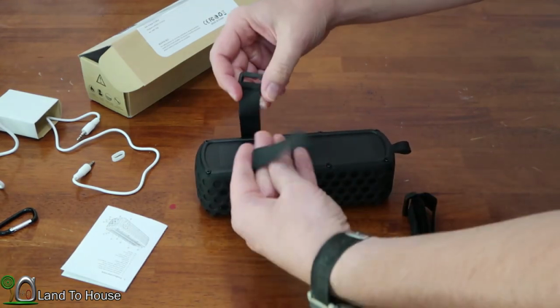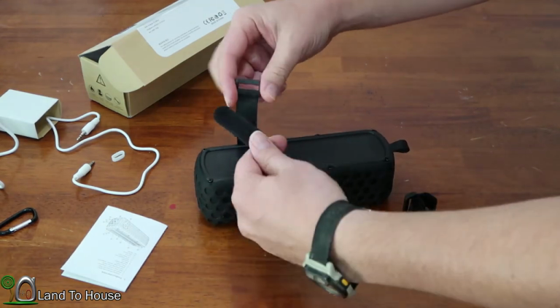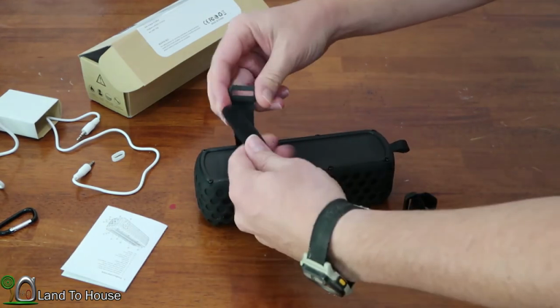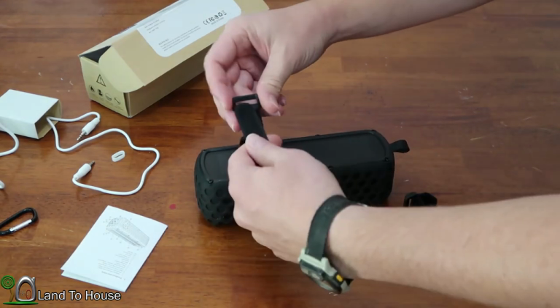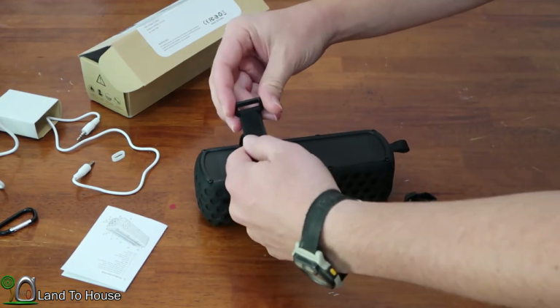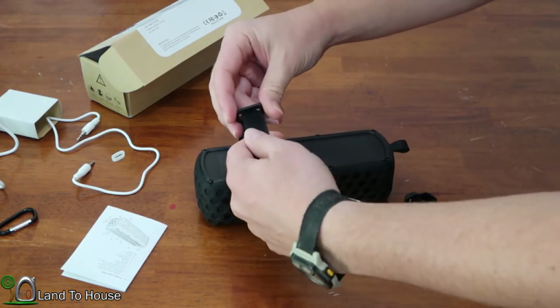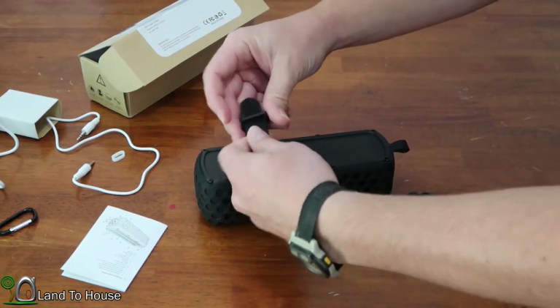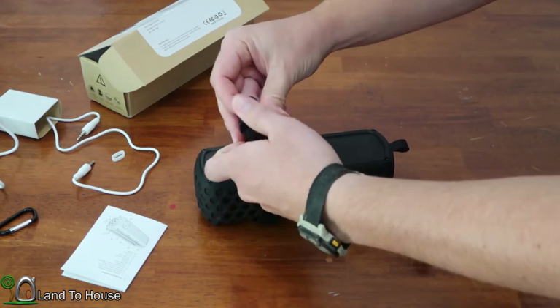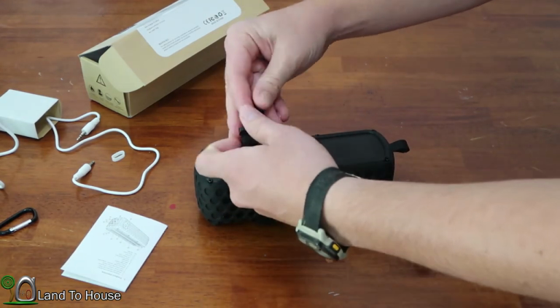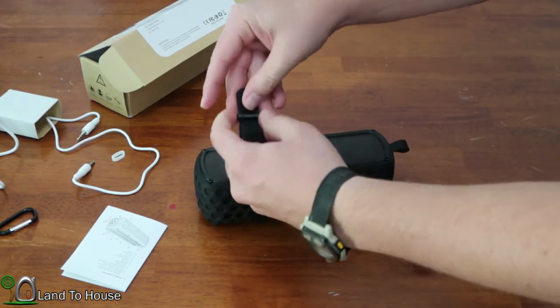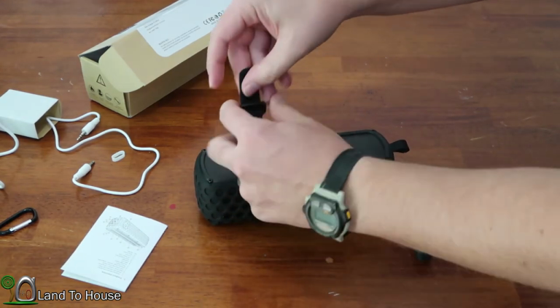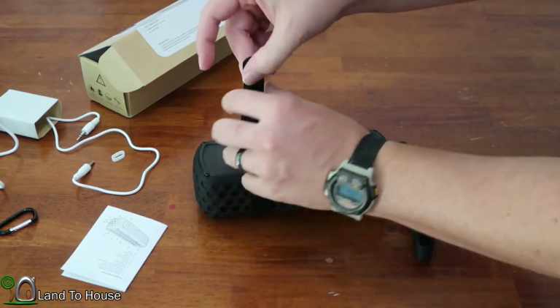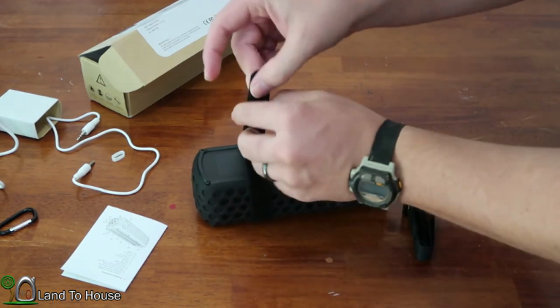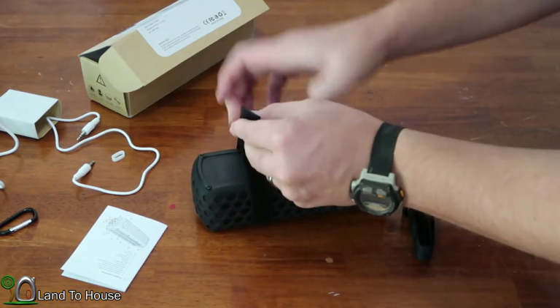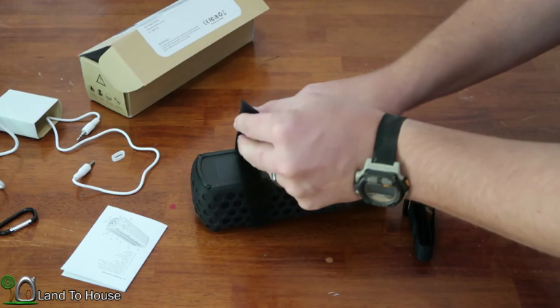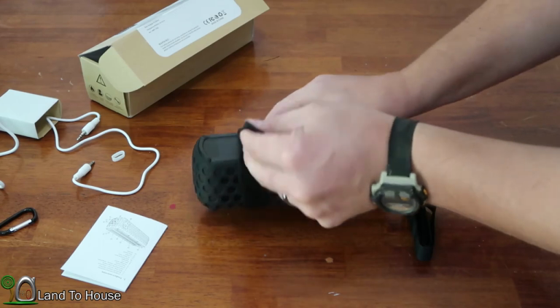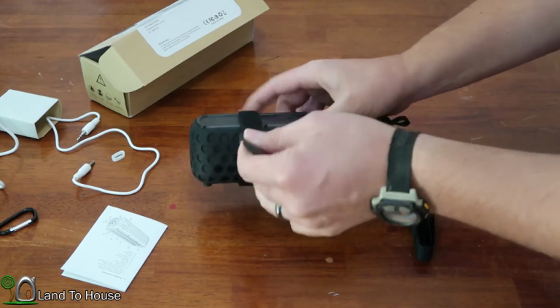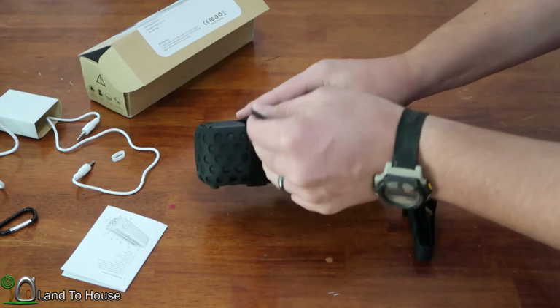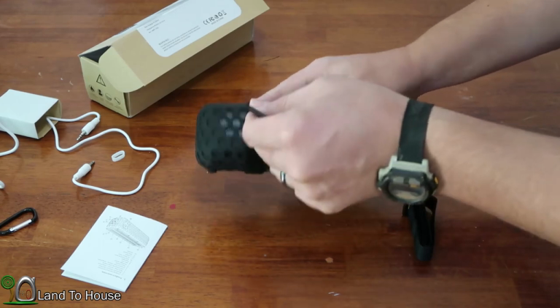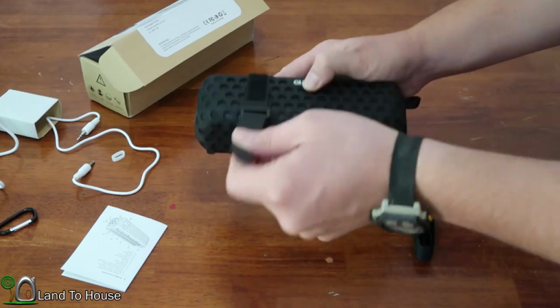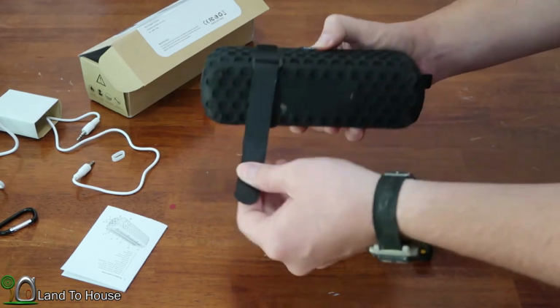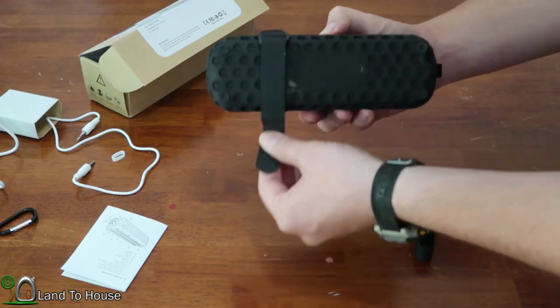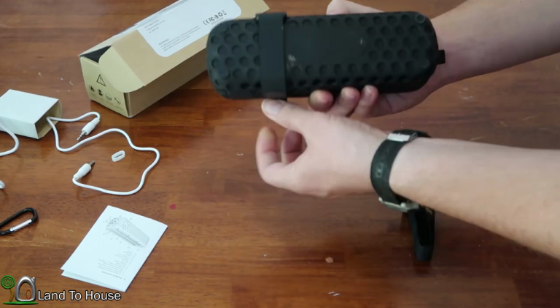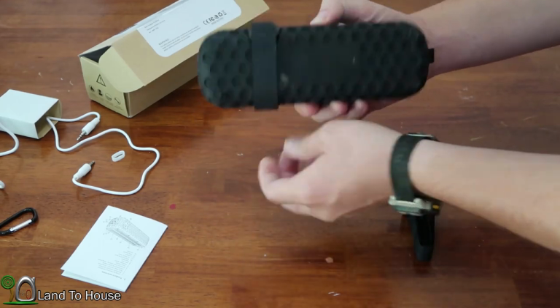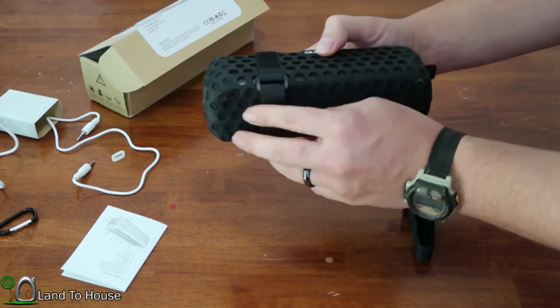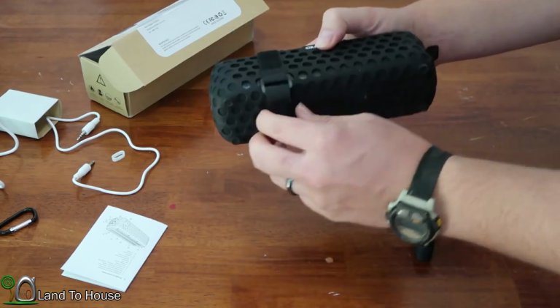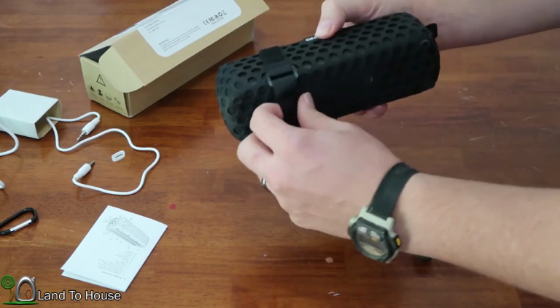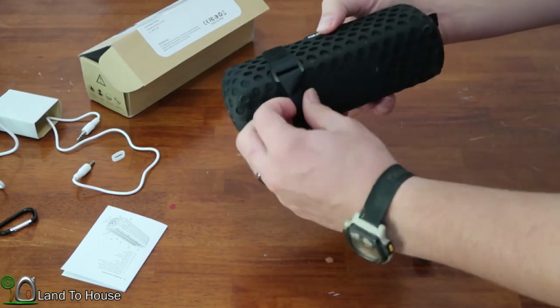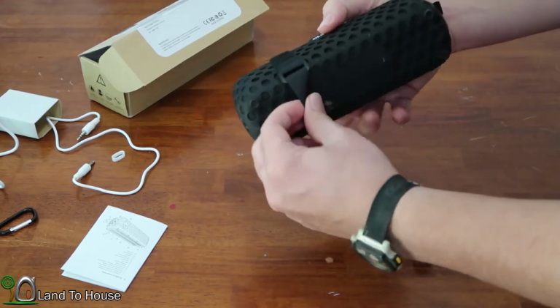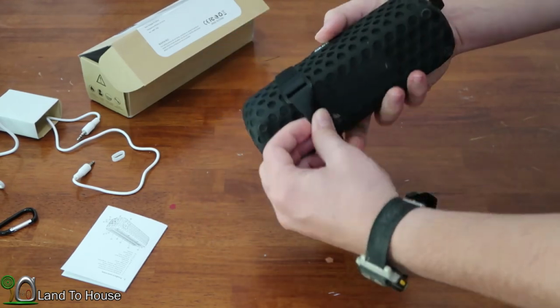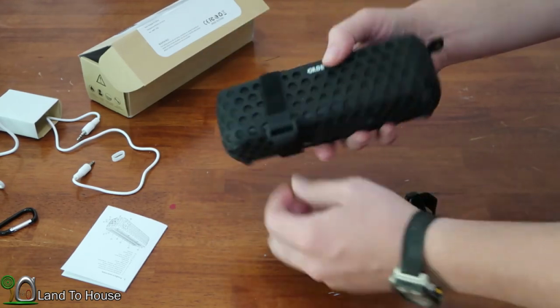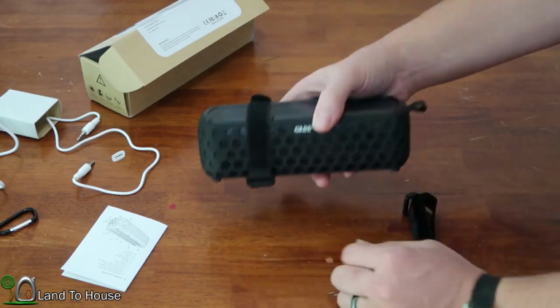The strap system is designed so you can attach this to a bicycle handlebar. You can just flip this around and attach it however fits.